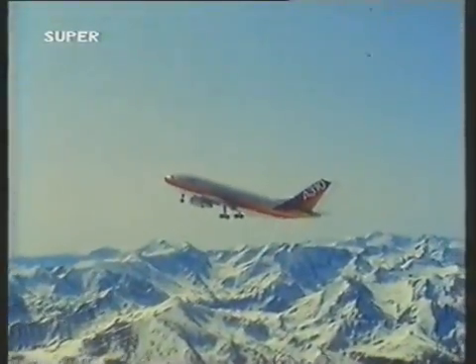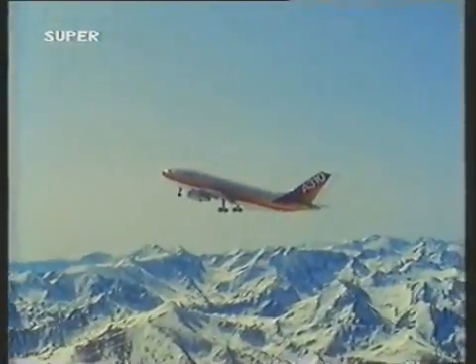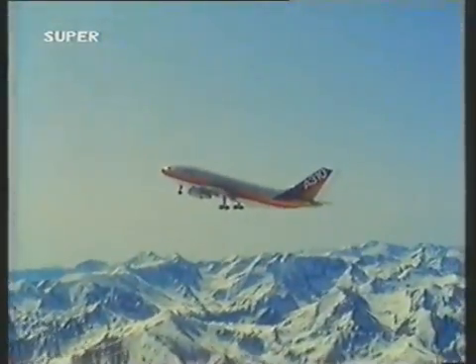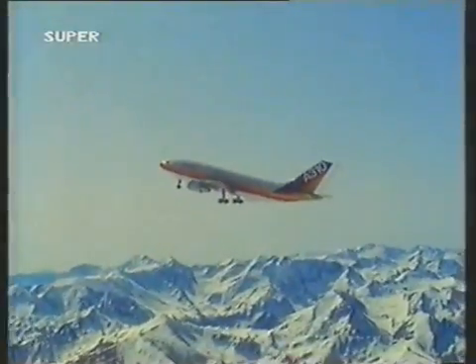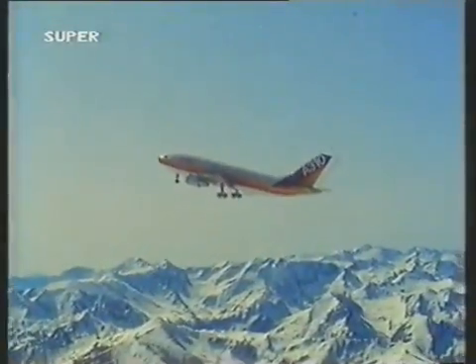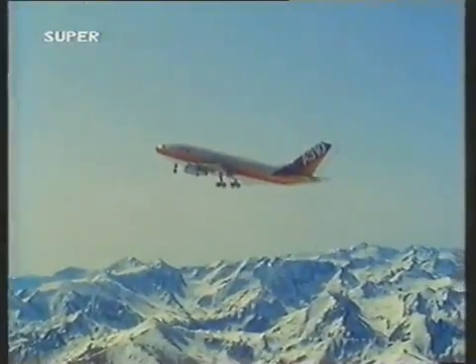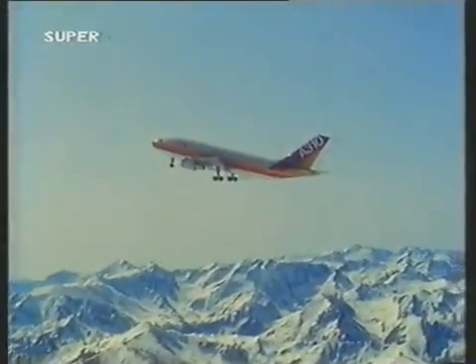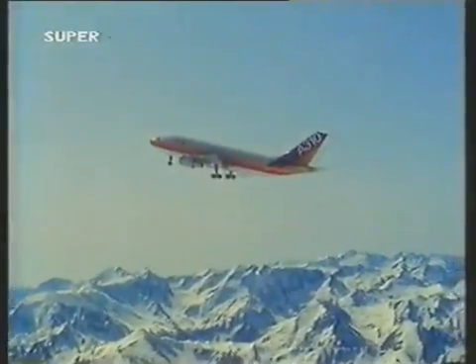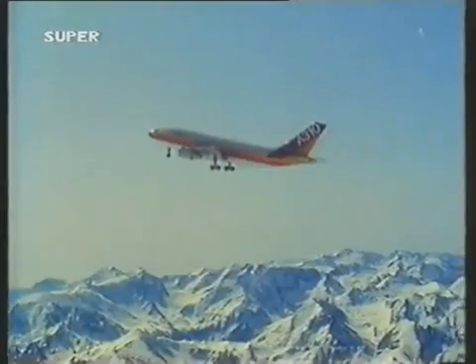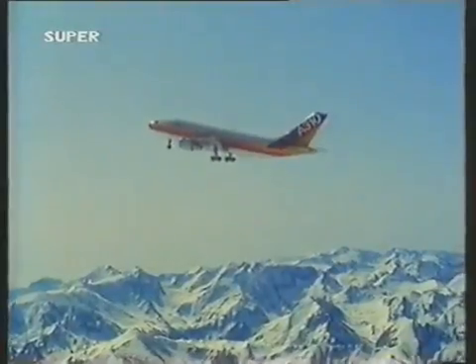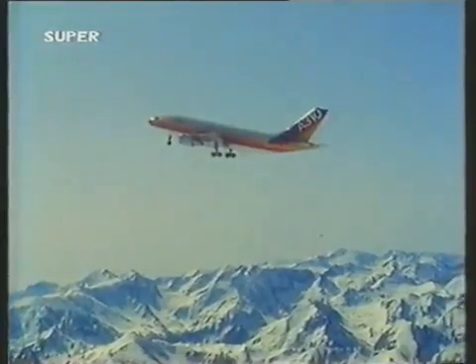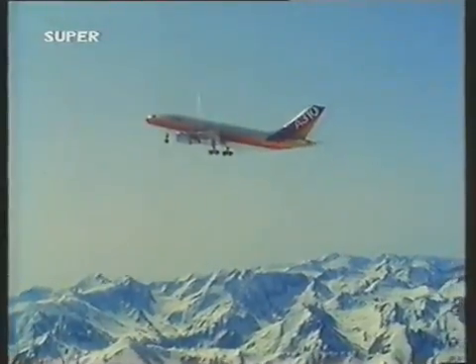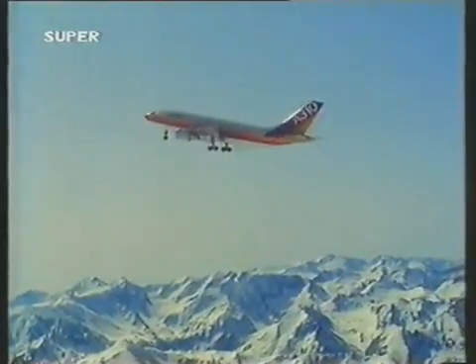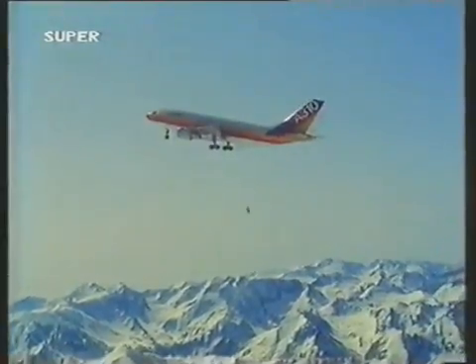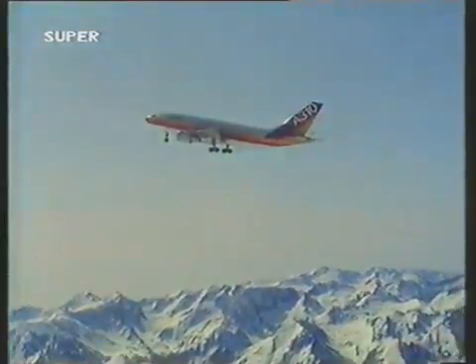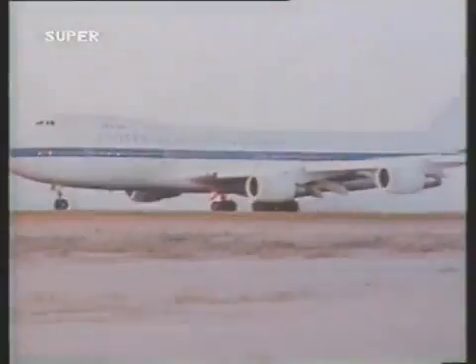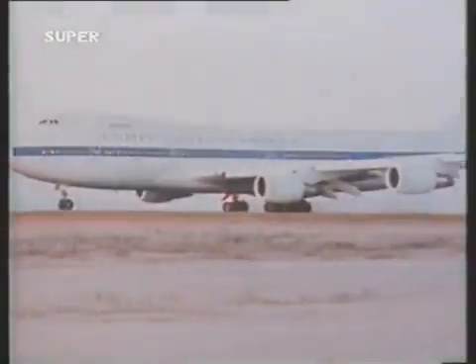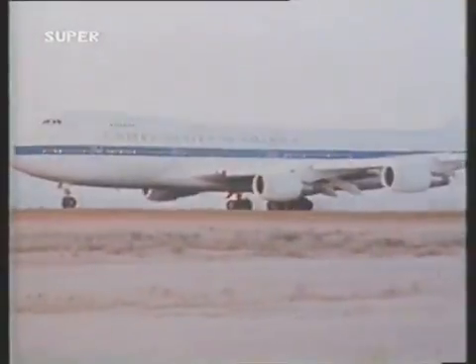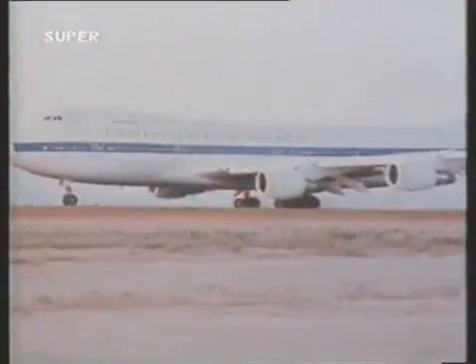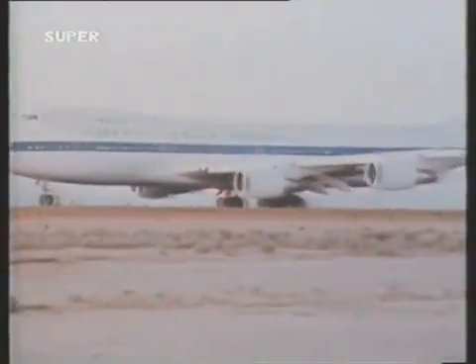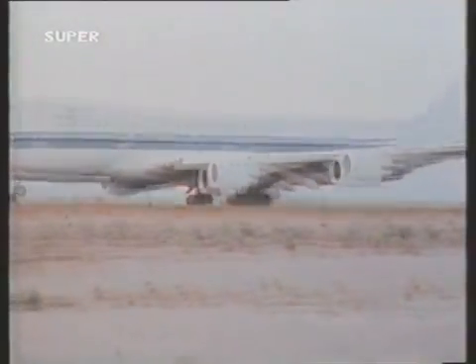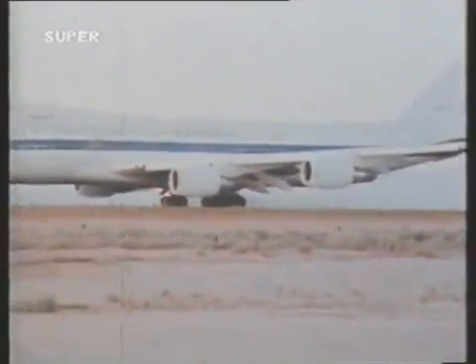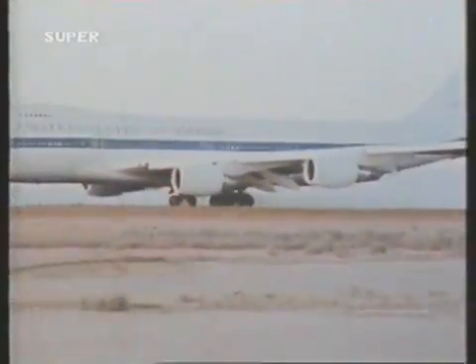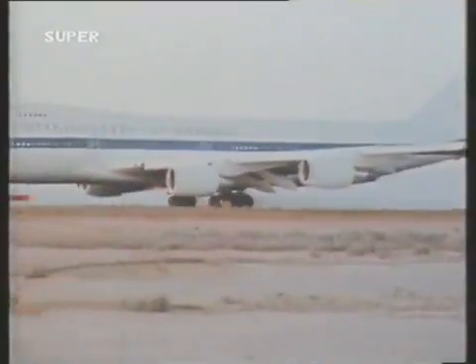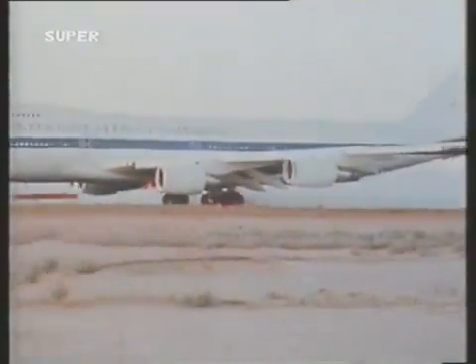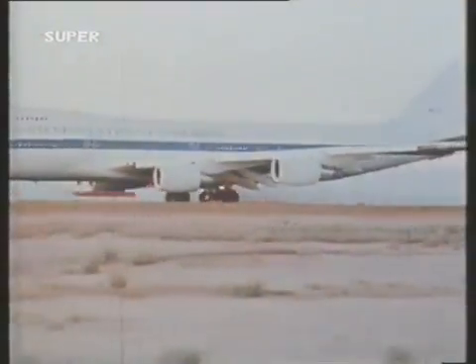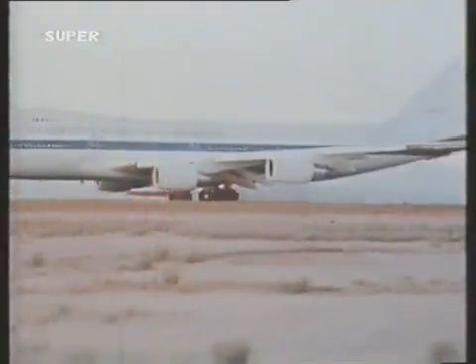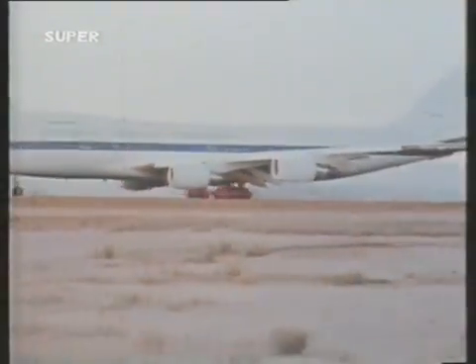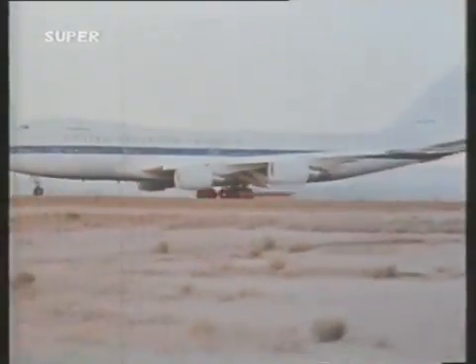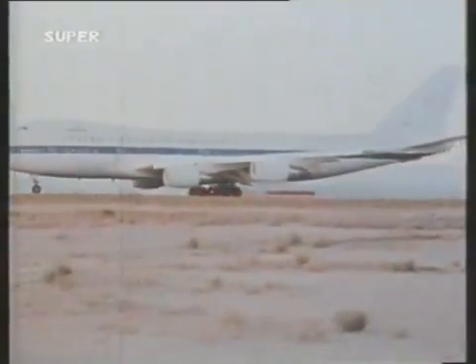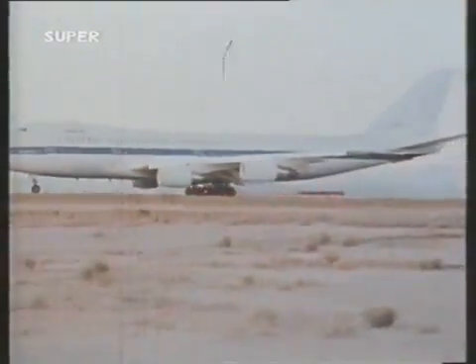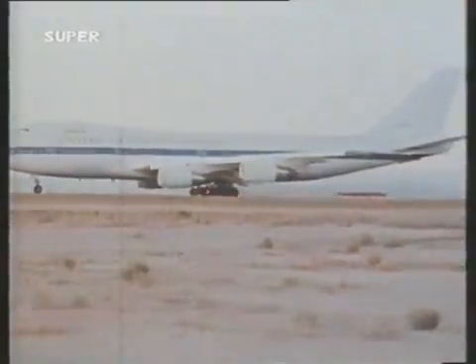Not that everything always goes right, as this hurriedly shot film shows during a sudden braking test.